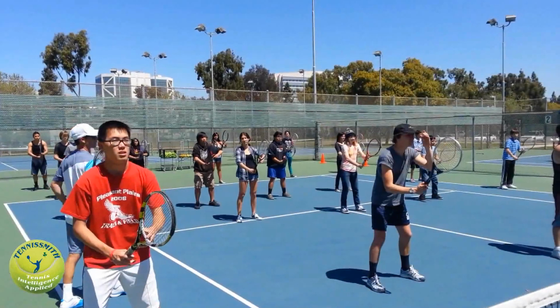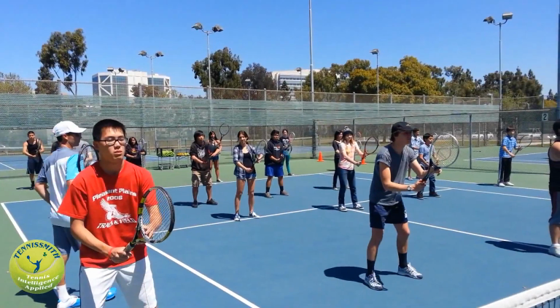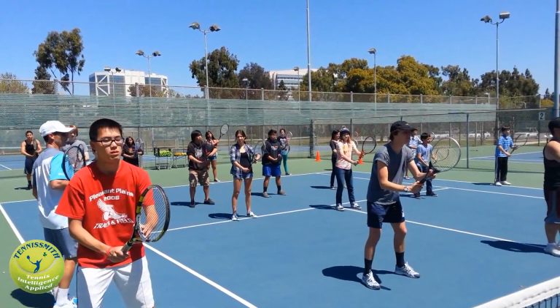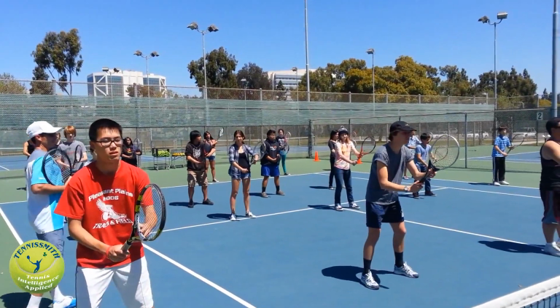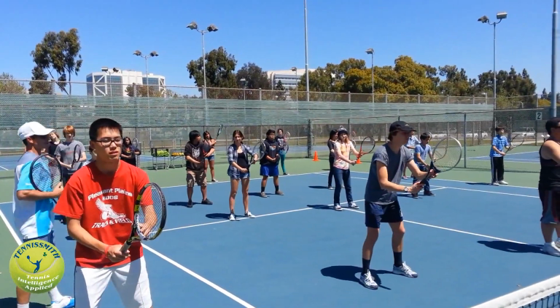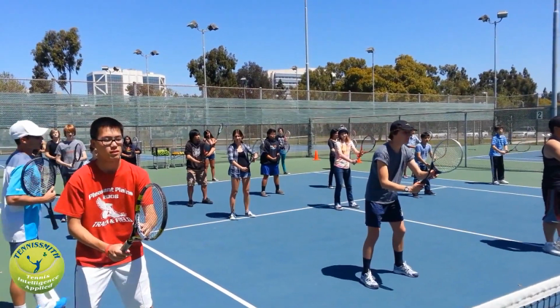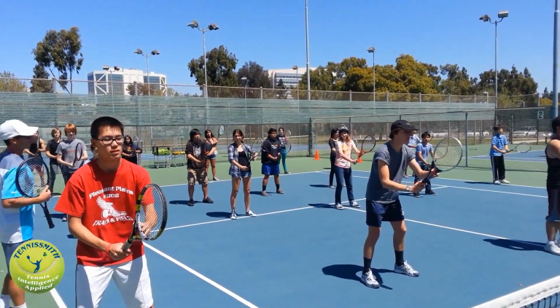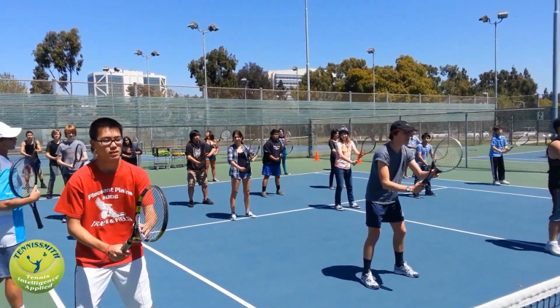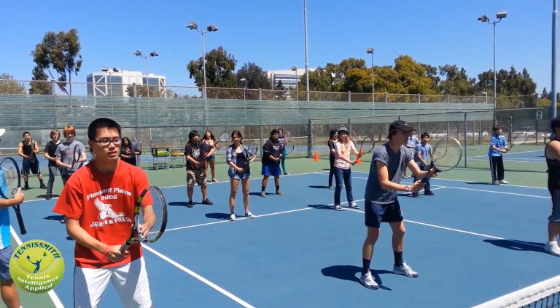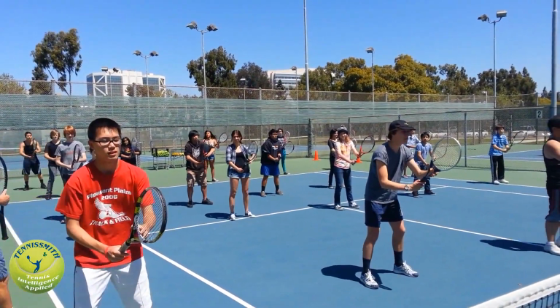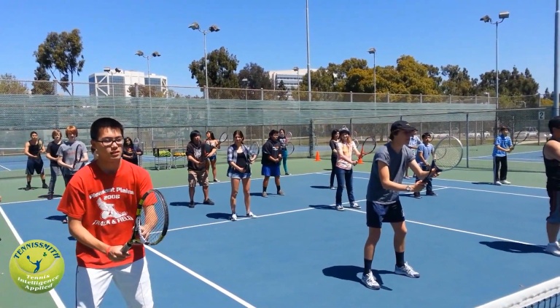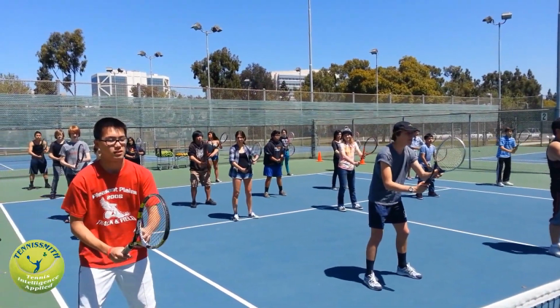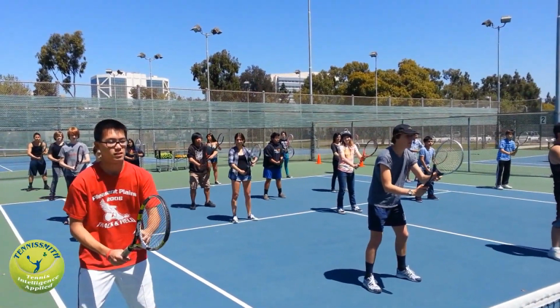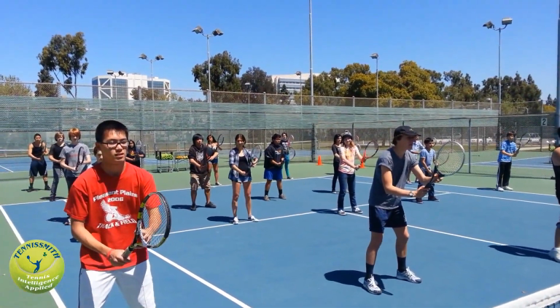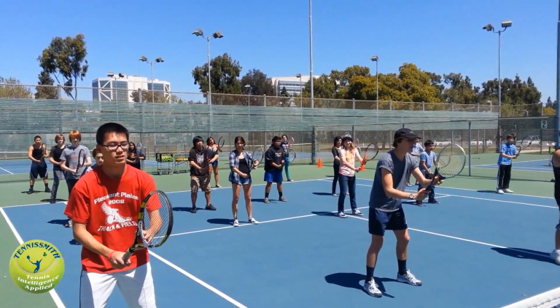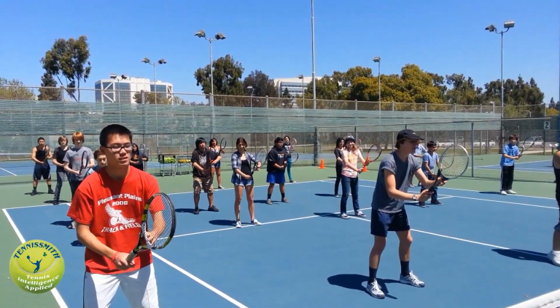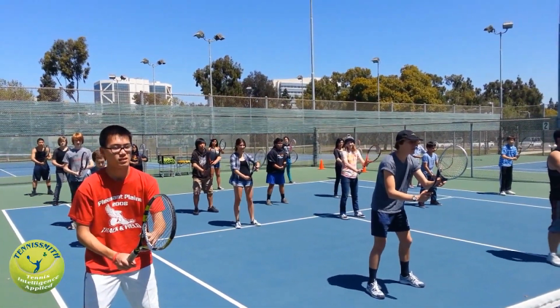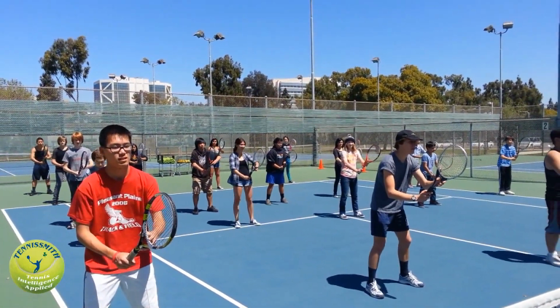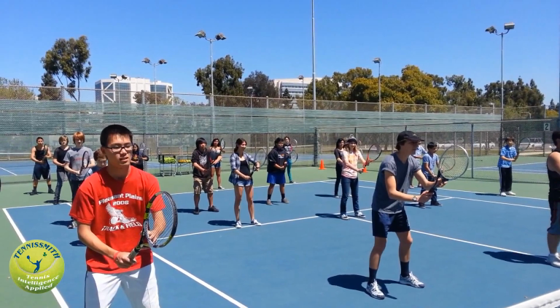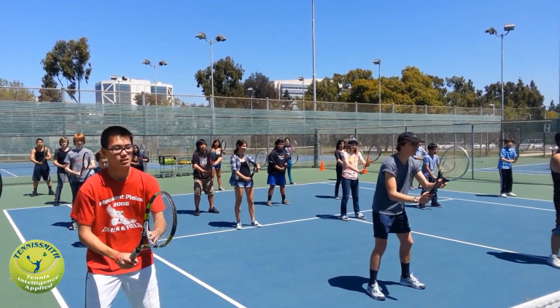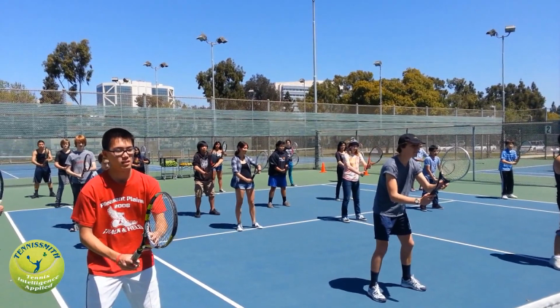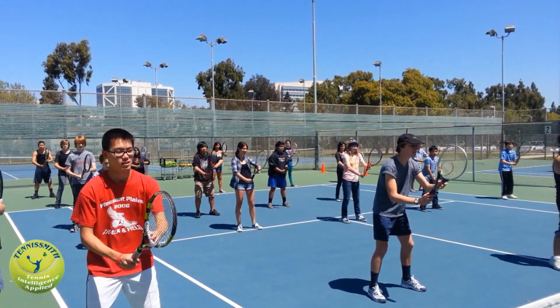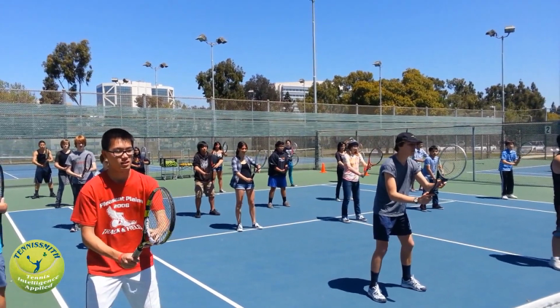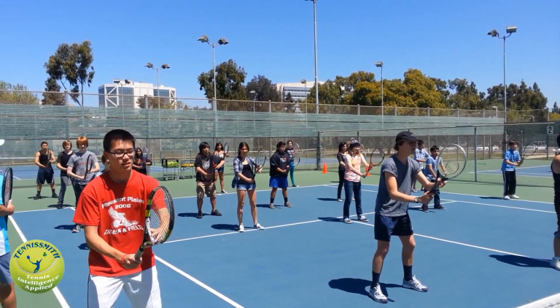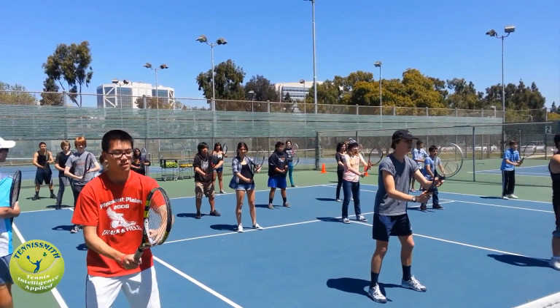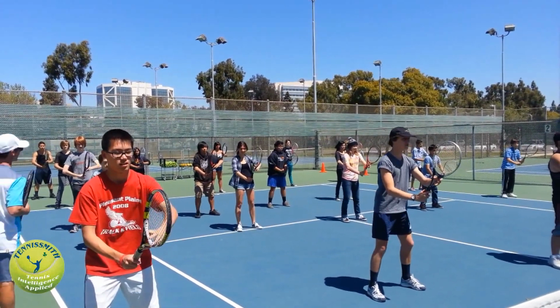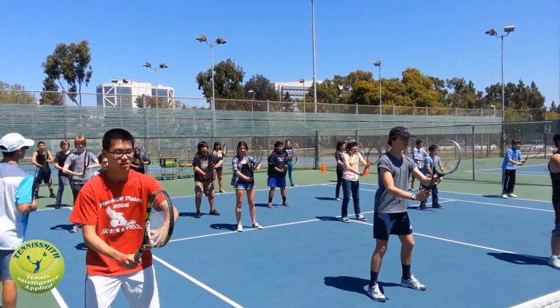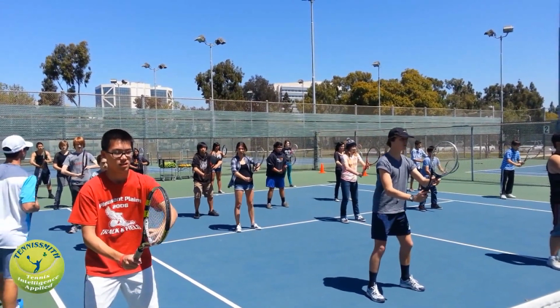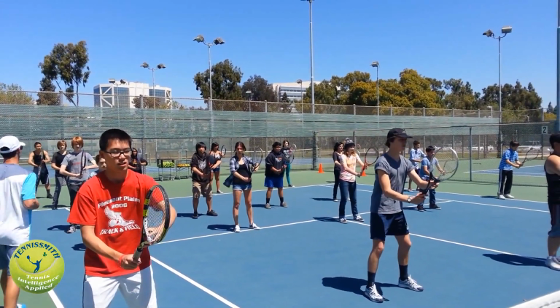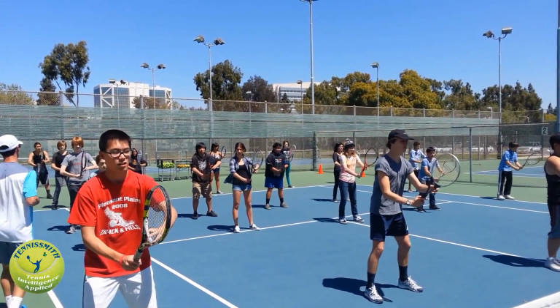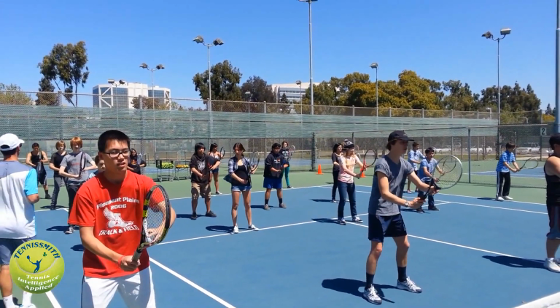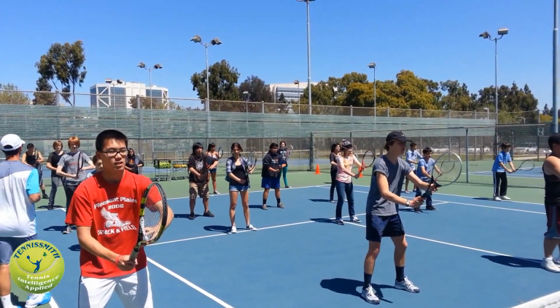Okay, bienvenidos todos. Listos. Ready position. Elbows out. Racket center.